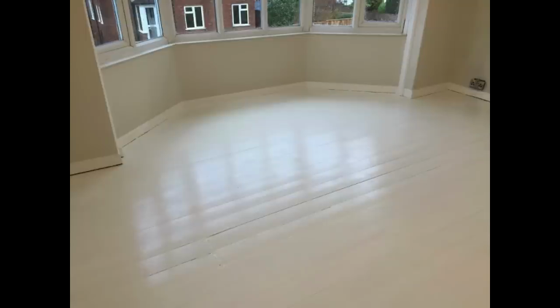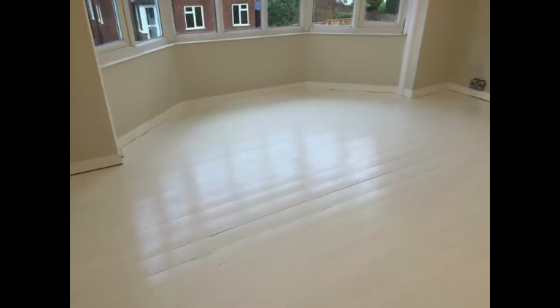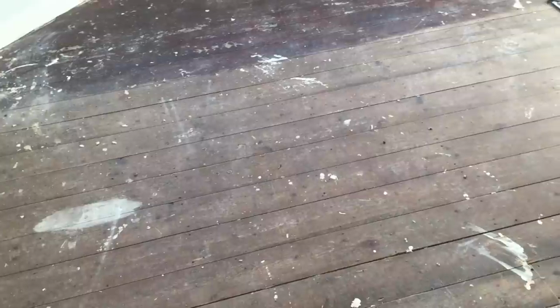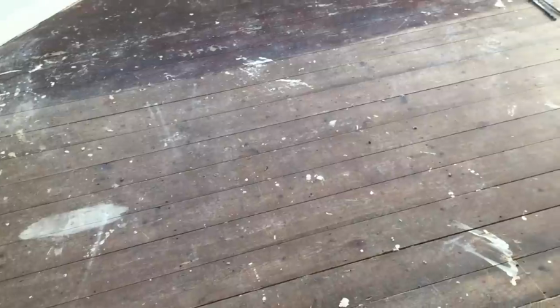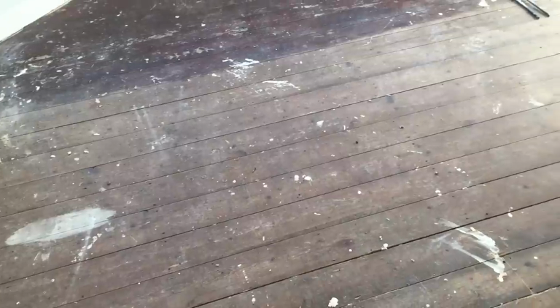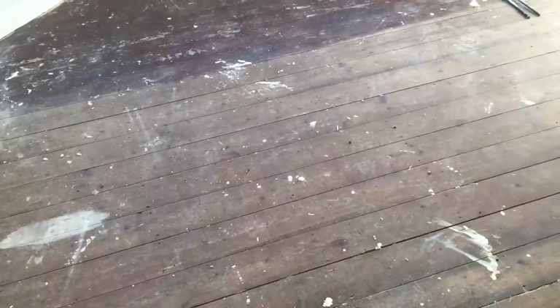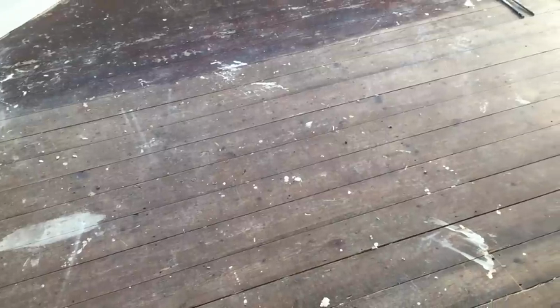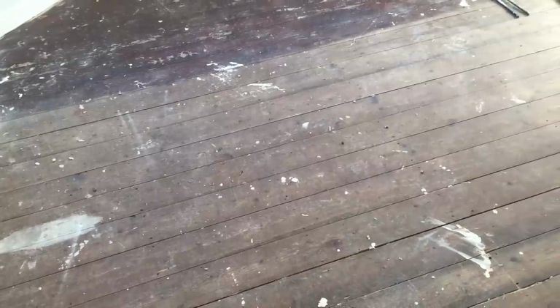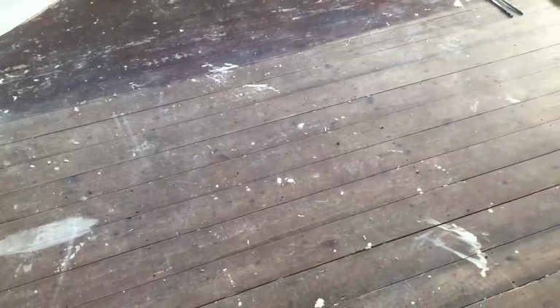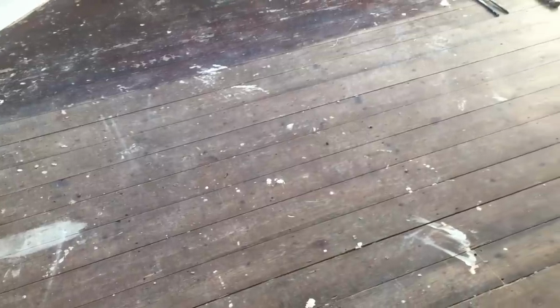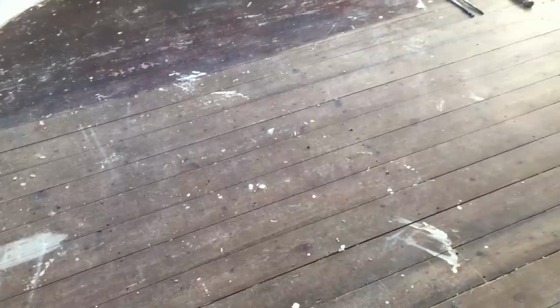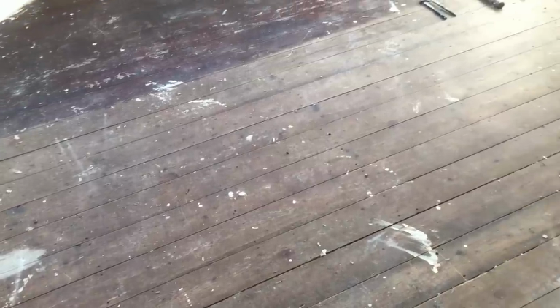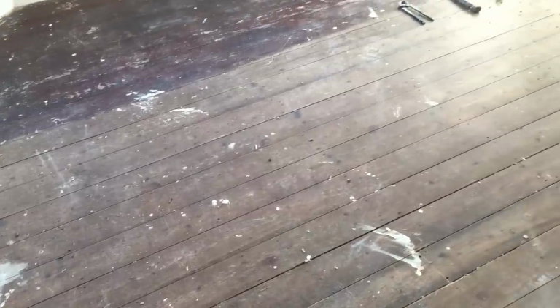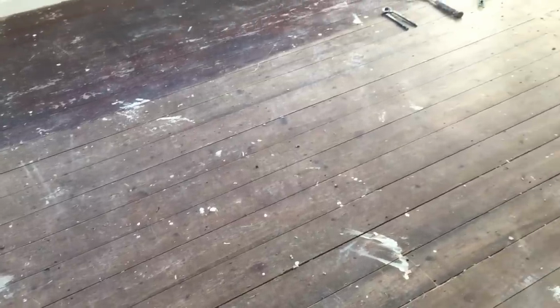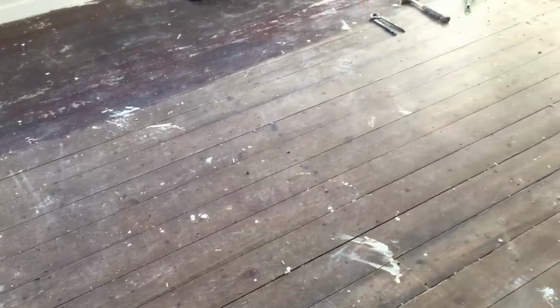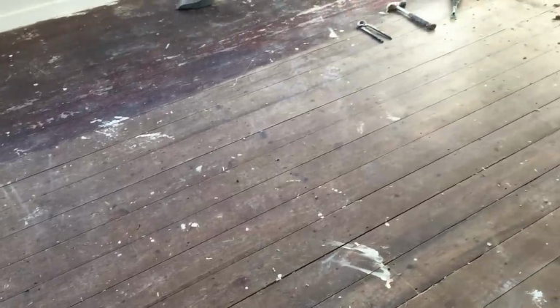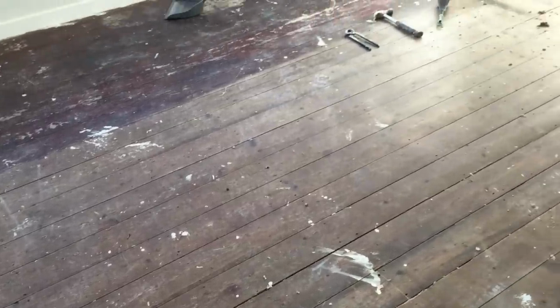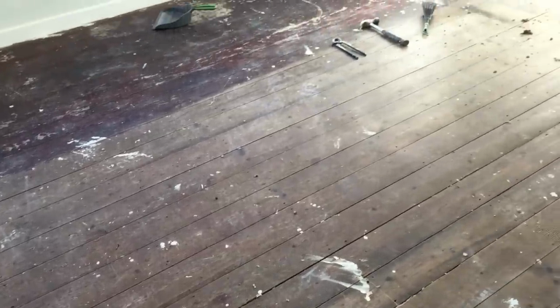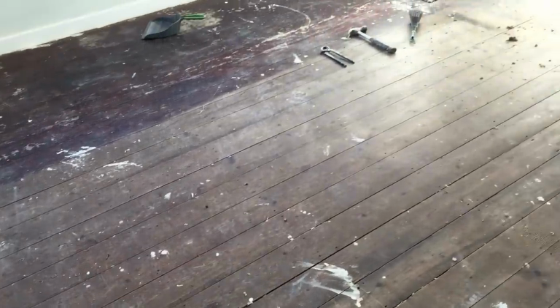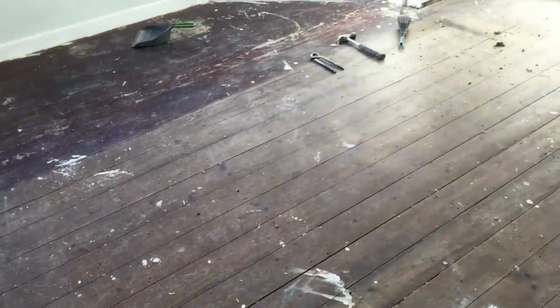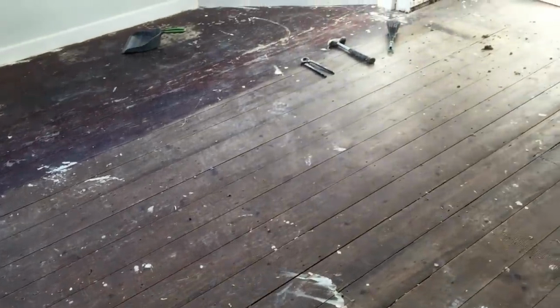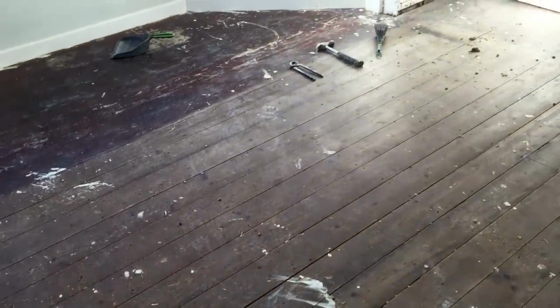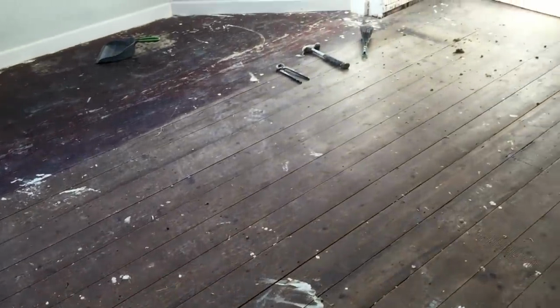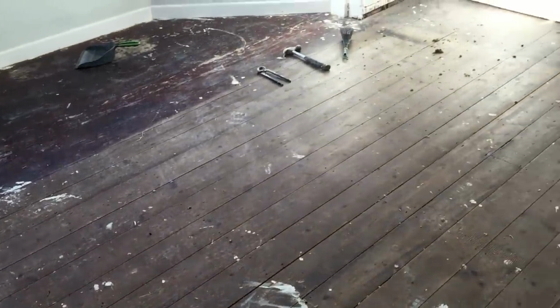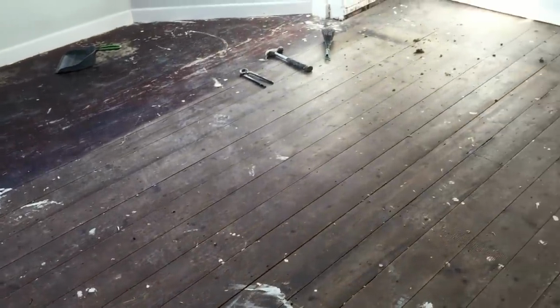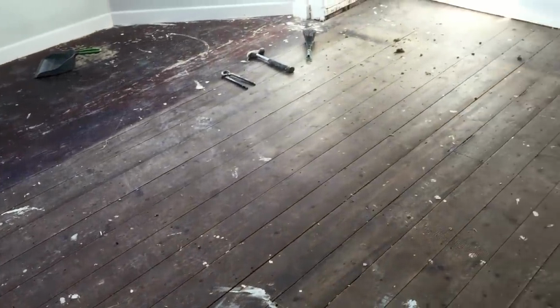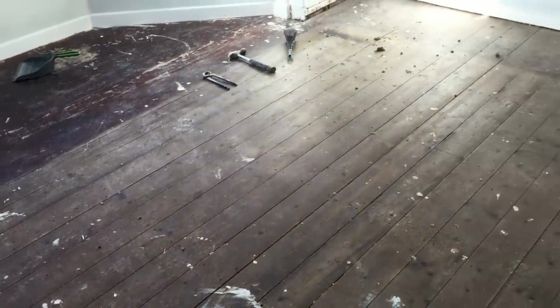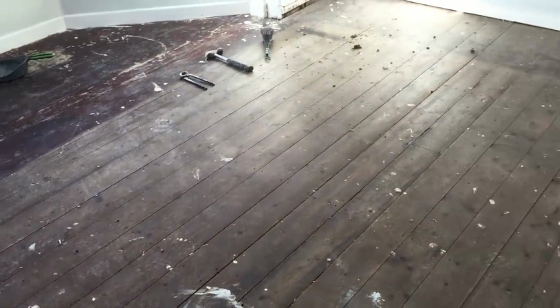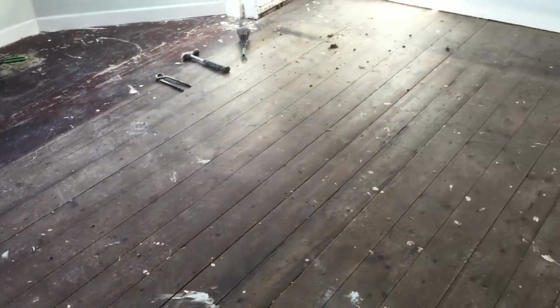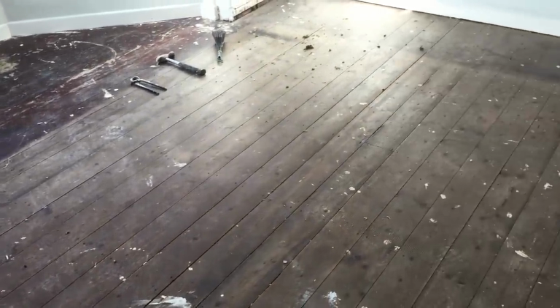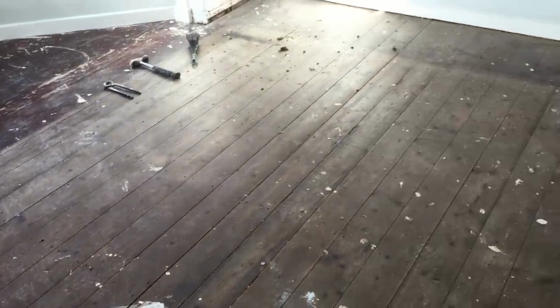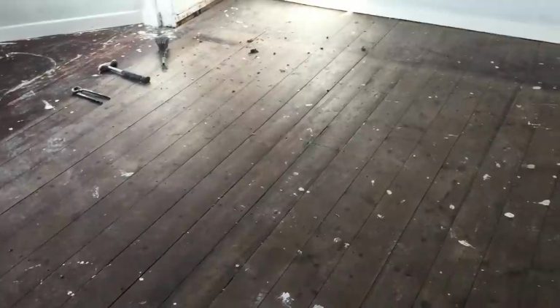The first thing you need to do is obviously remove any of the old carpet or vinyl and then just double check your floor is actually suitable for painting.